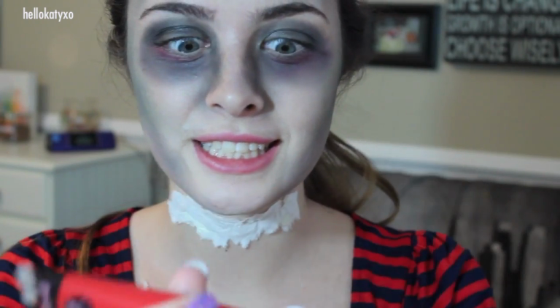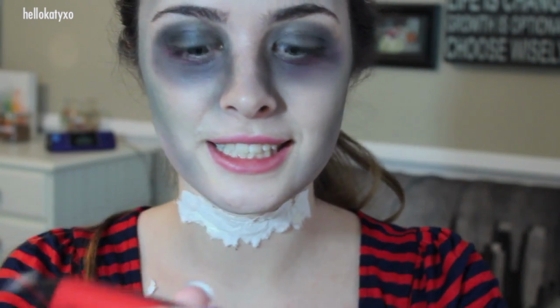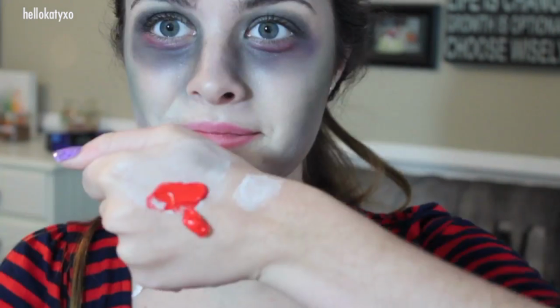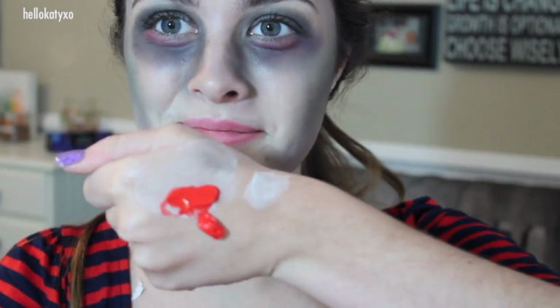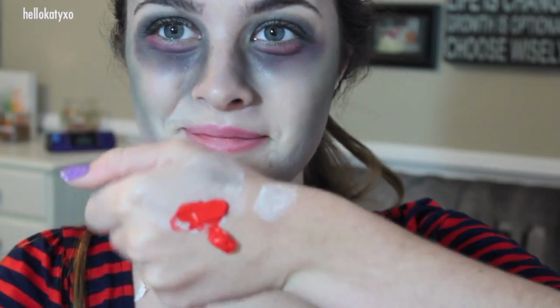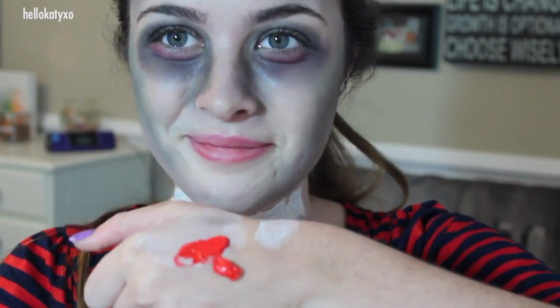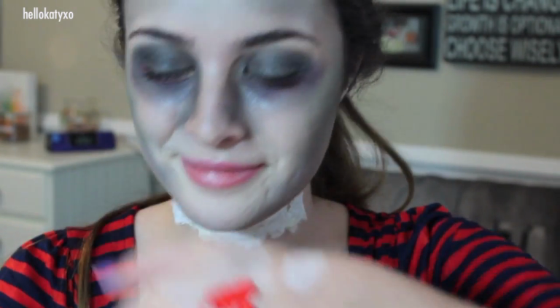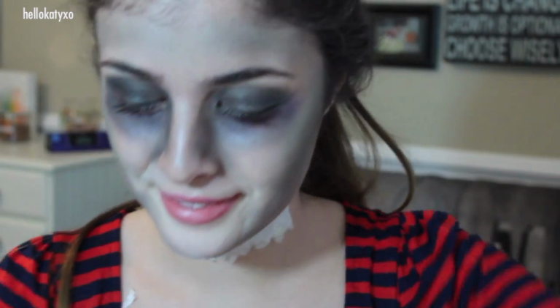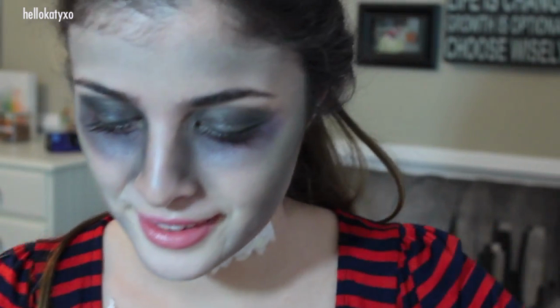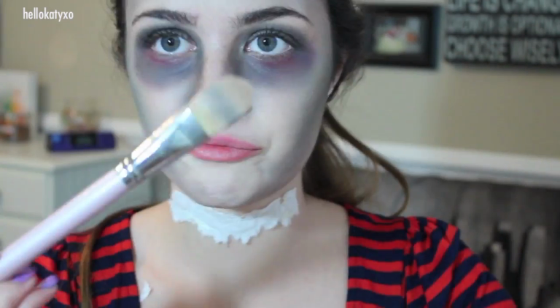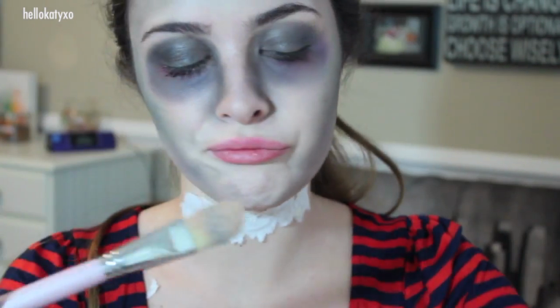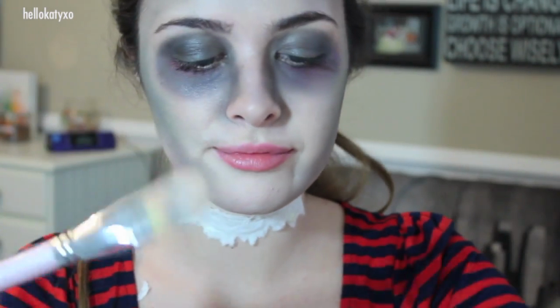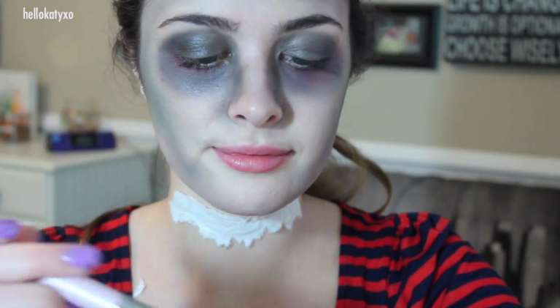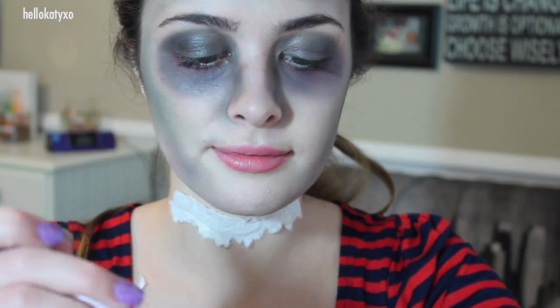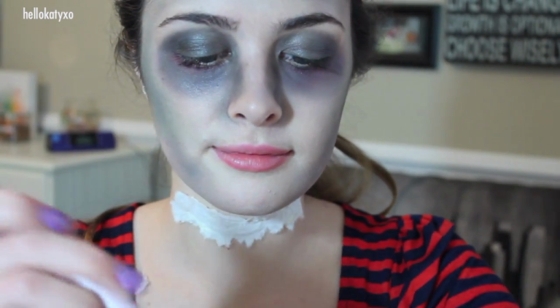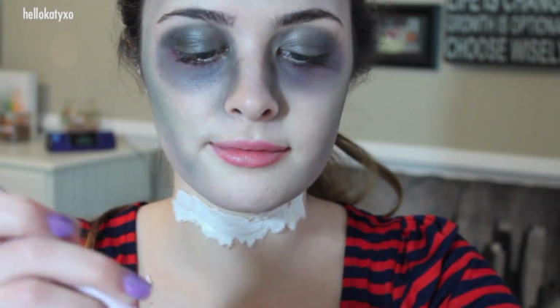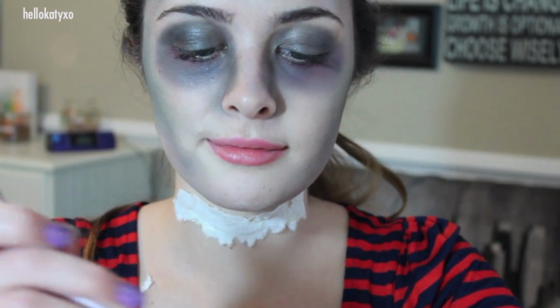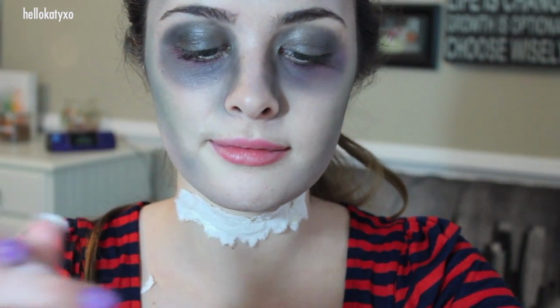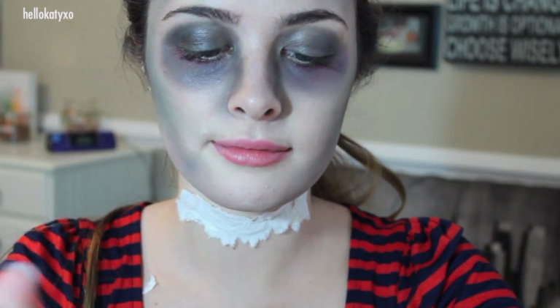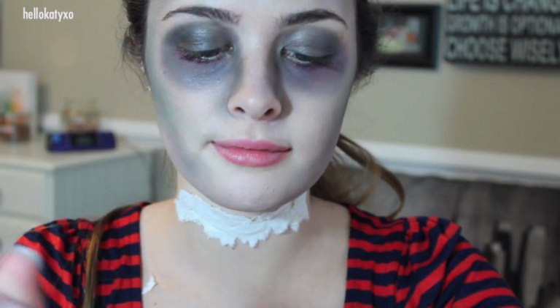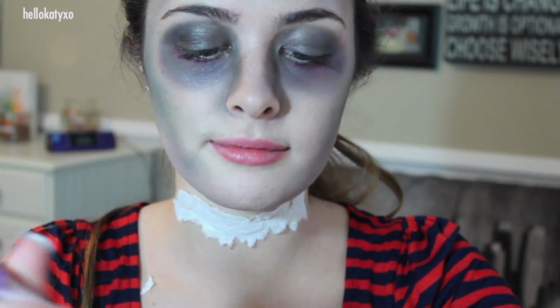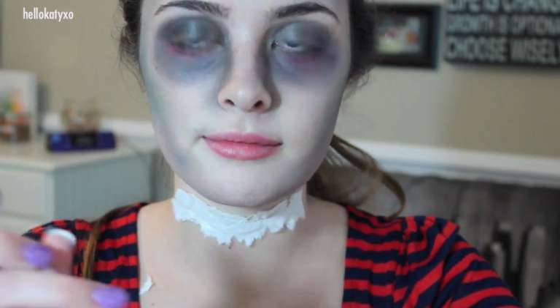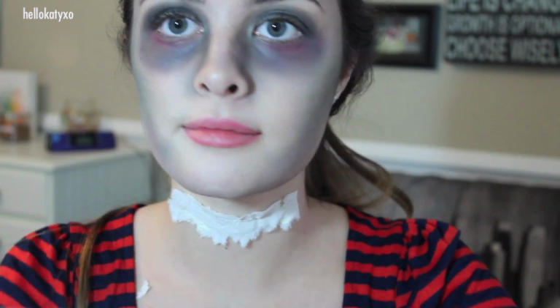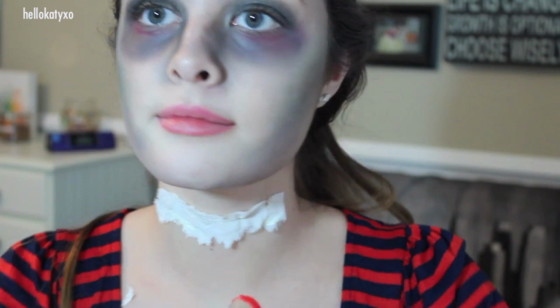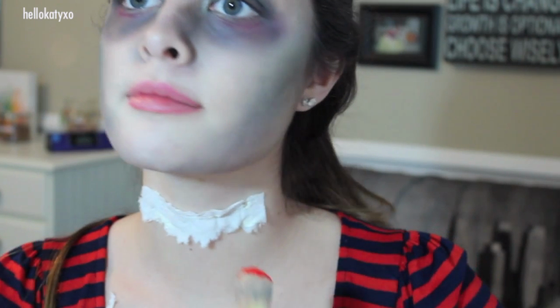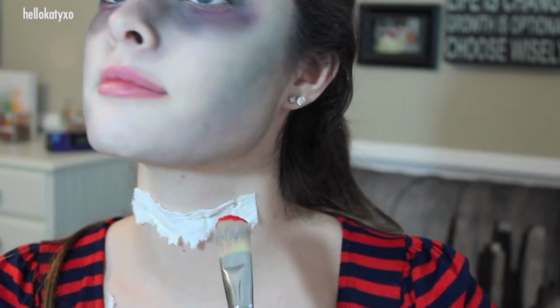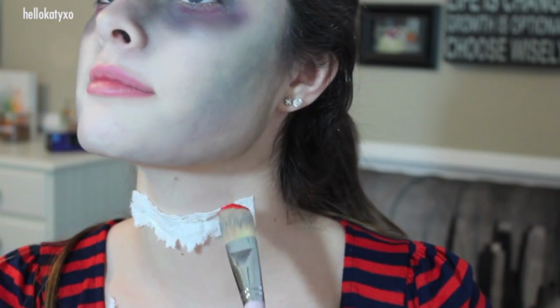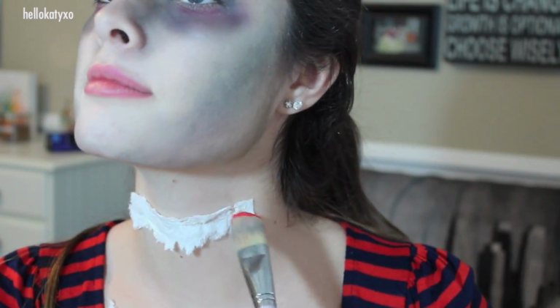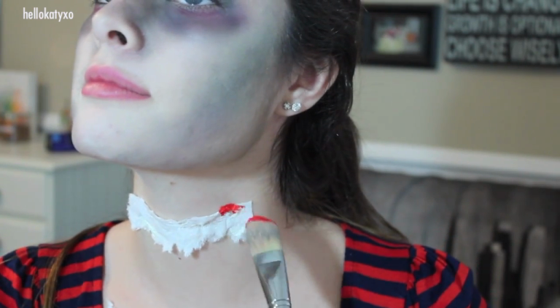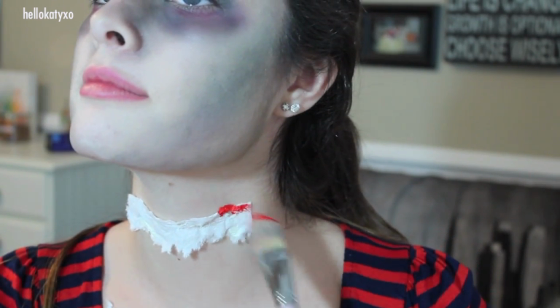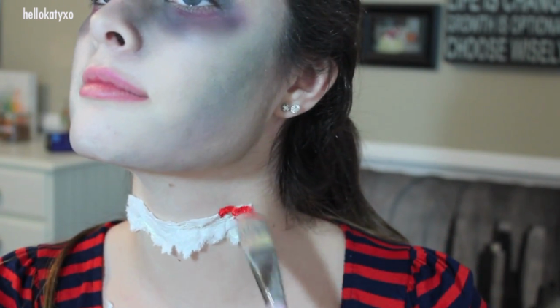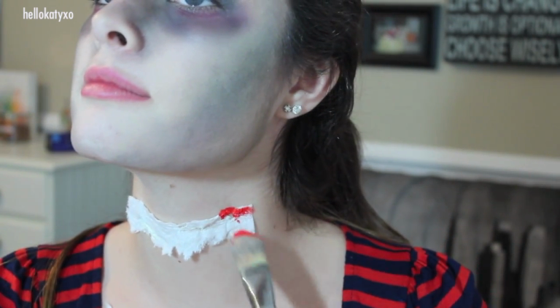Using some red cream makeup, we're going to cover up the whiteness of the toilet paper with a flat brush and make it look even more like a wound.